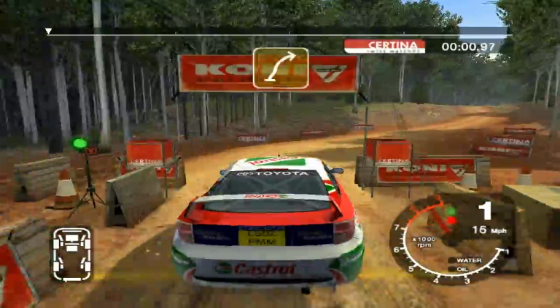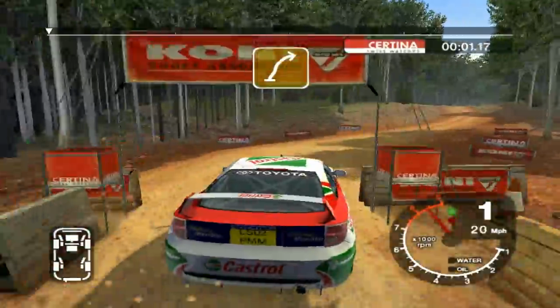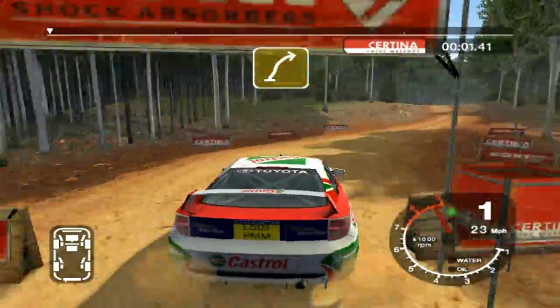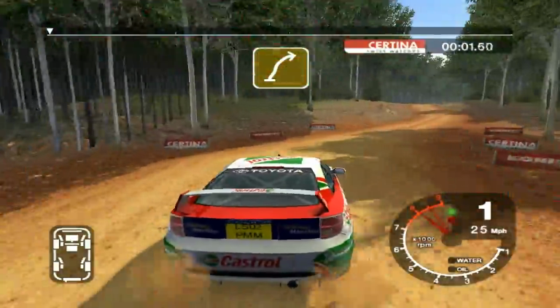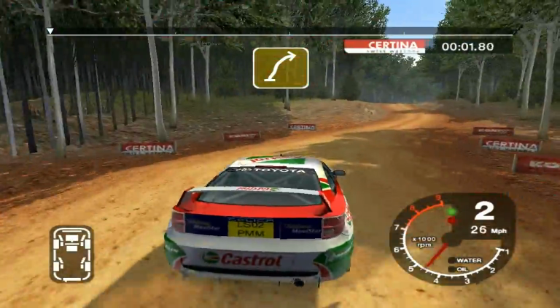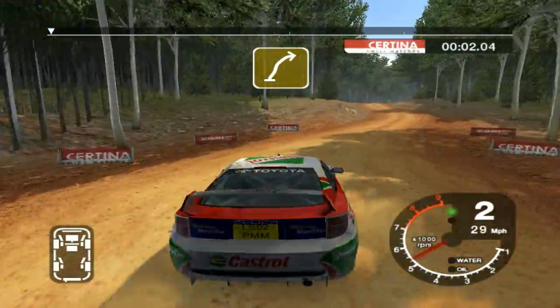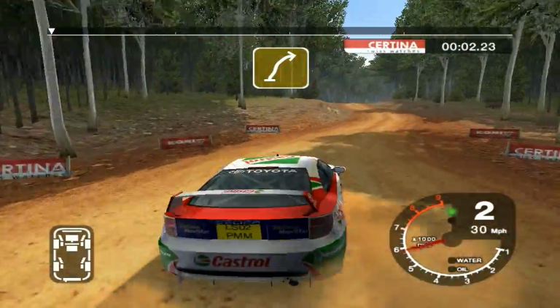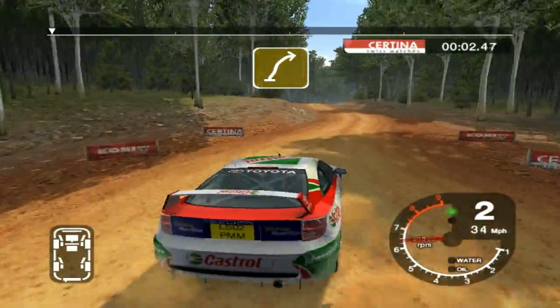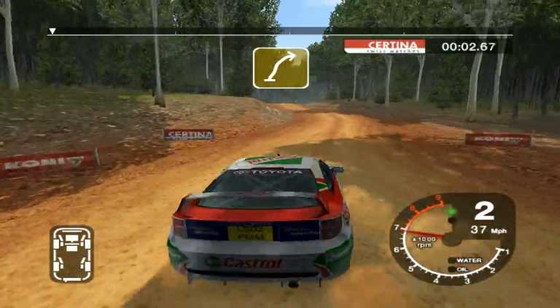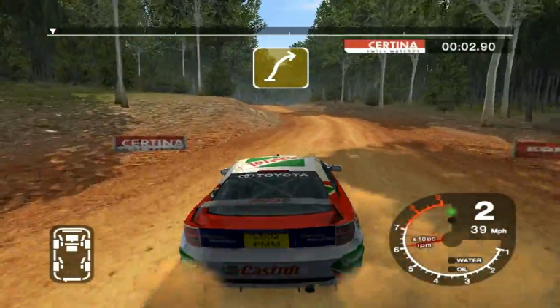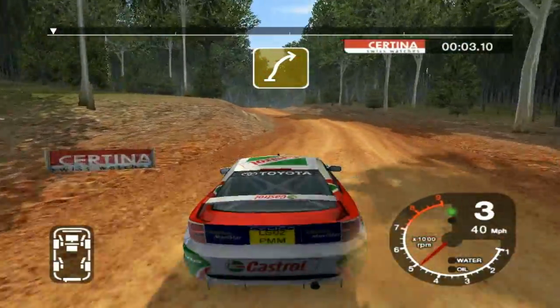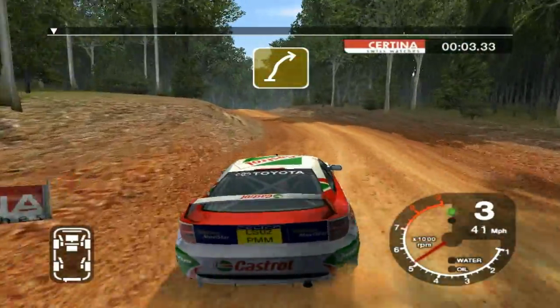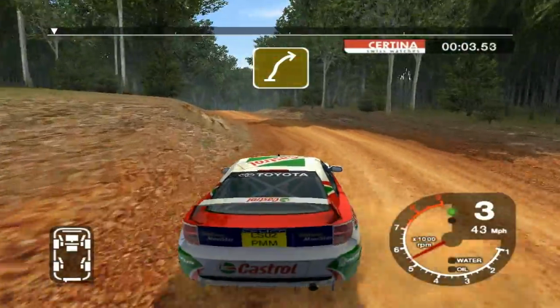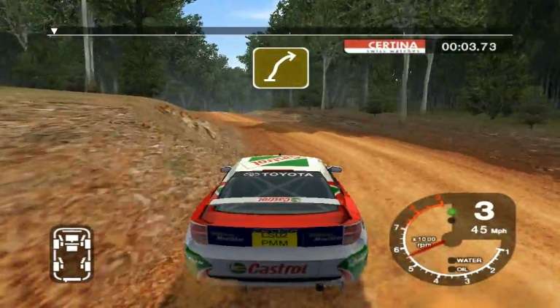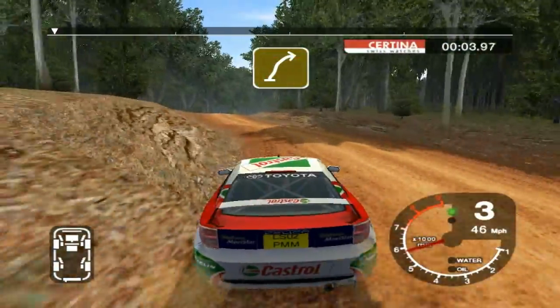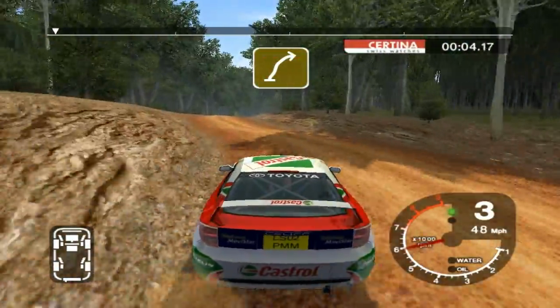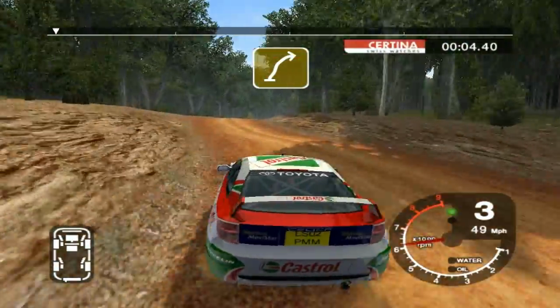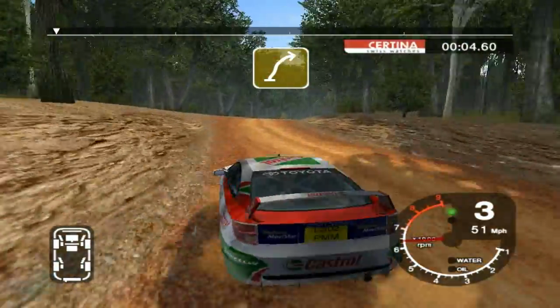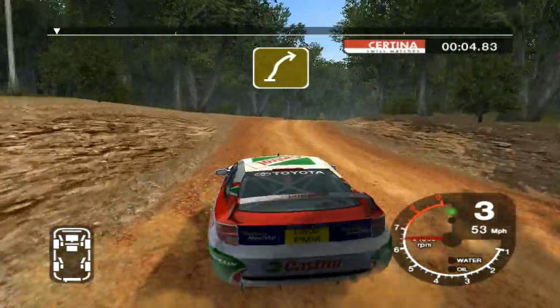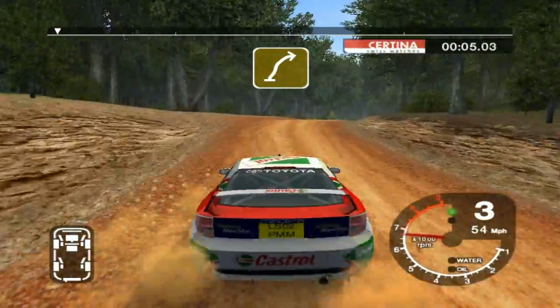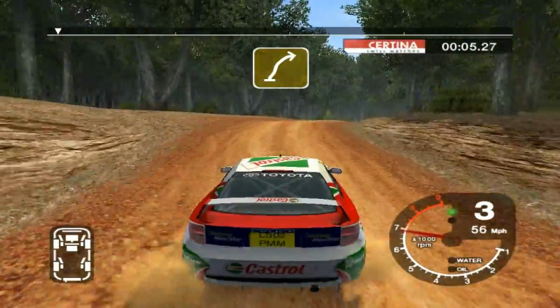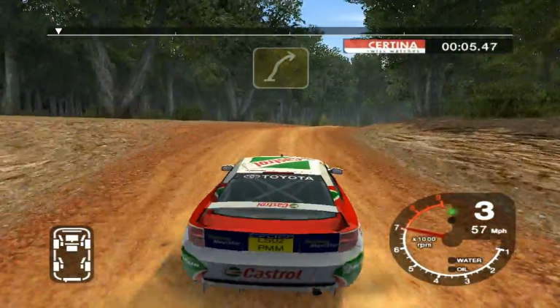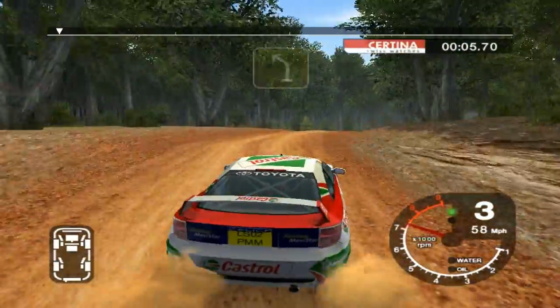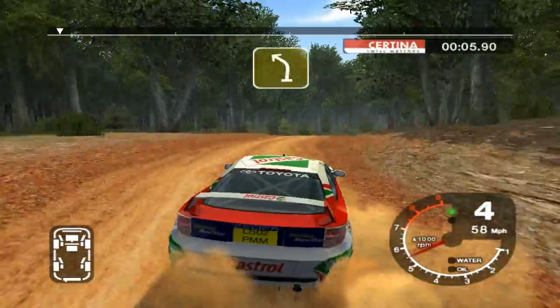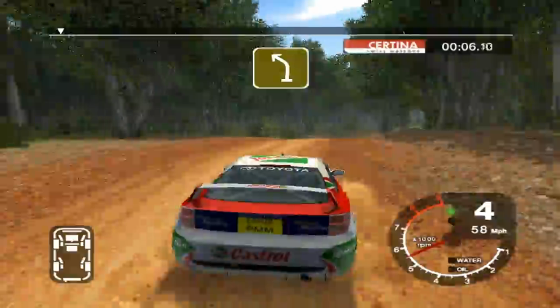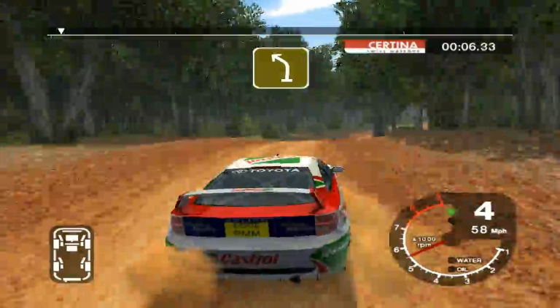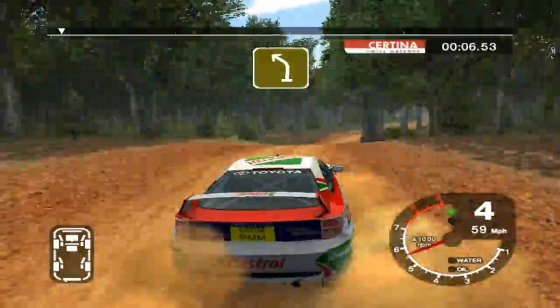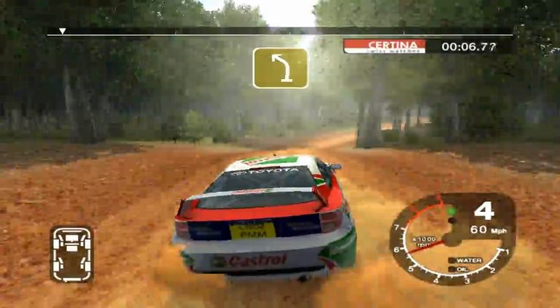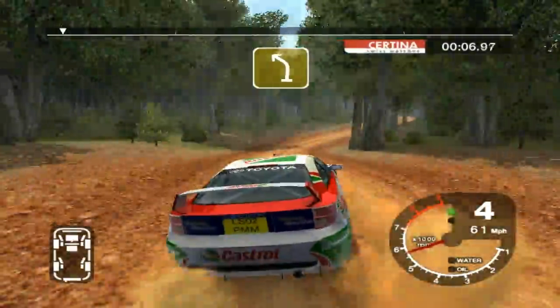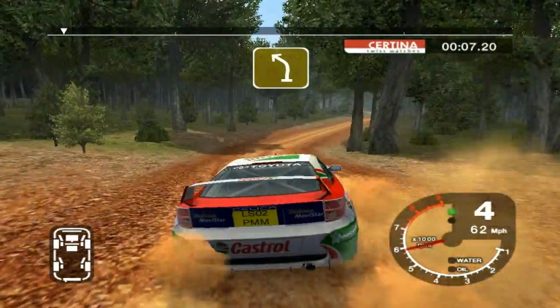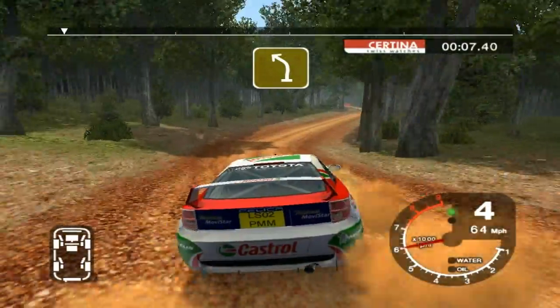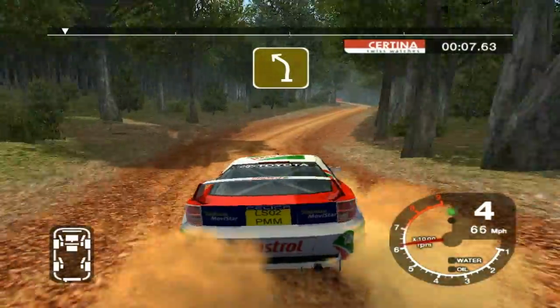6 right into 6 left and long 5 right over crest, tightens. Into crest 30, 3 left over jump.